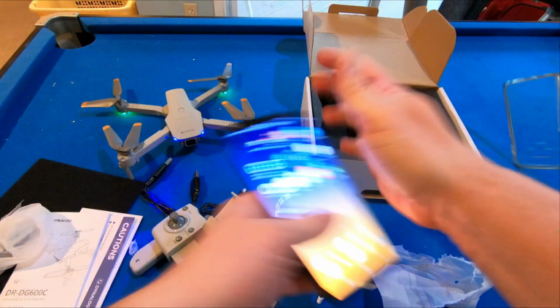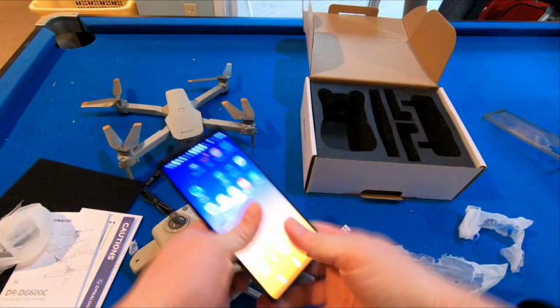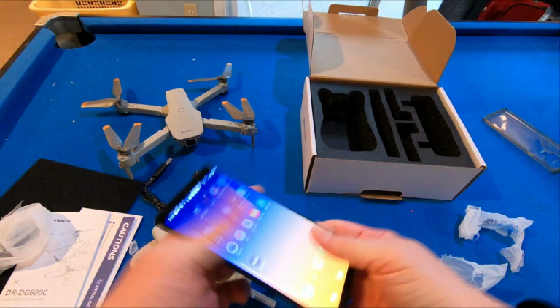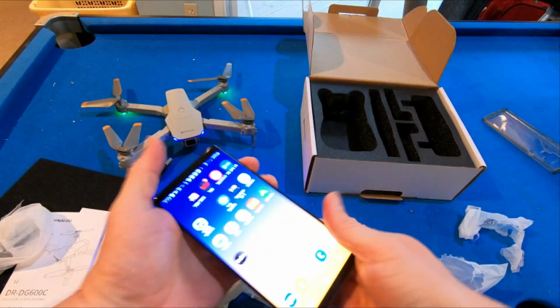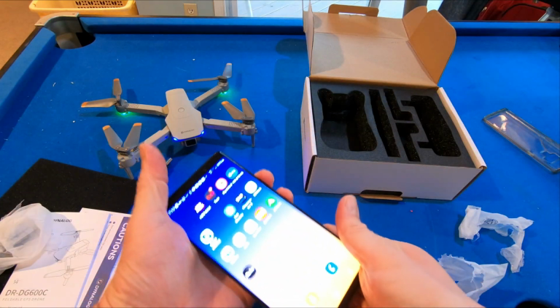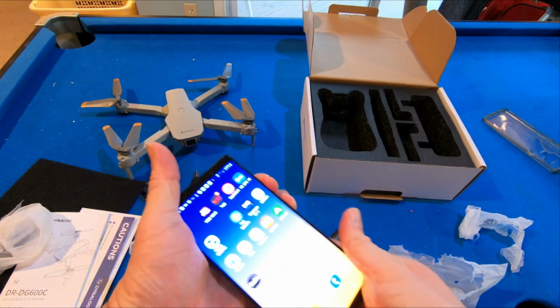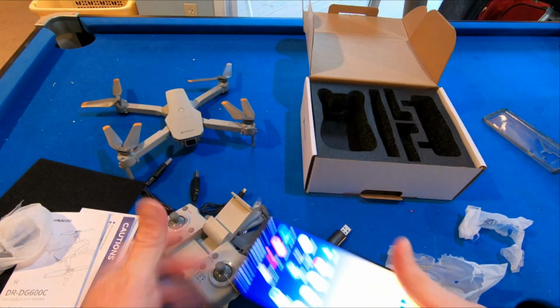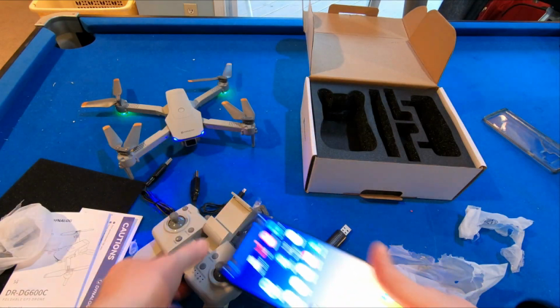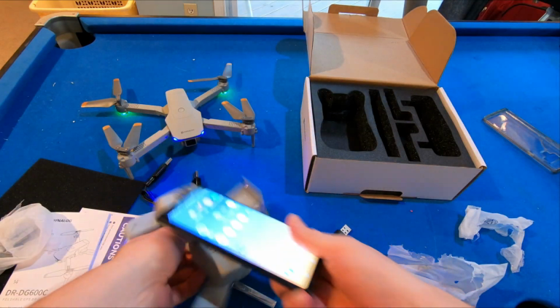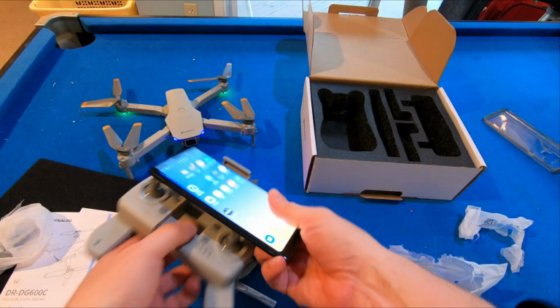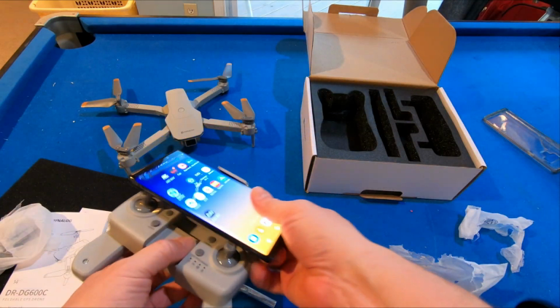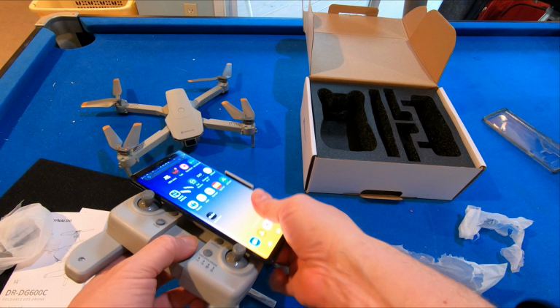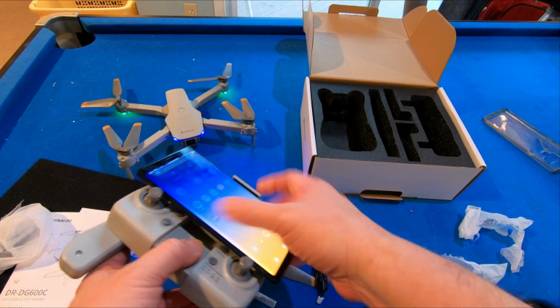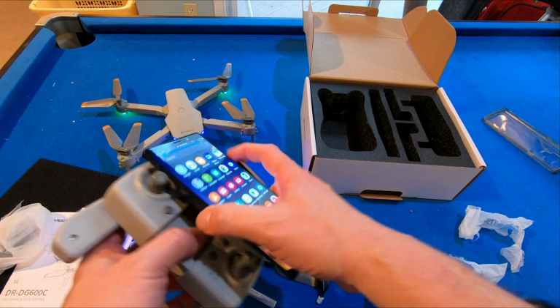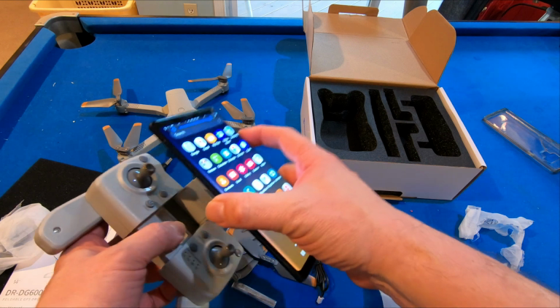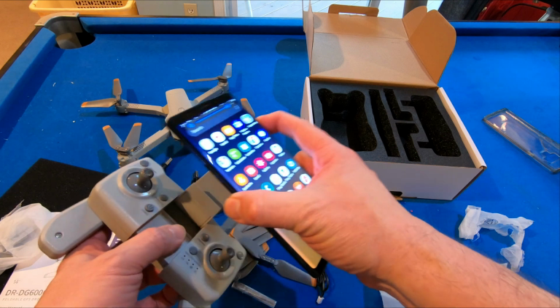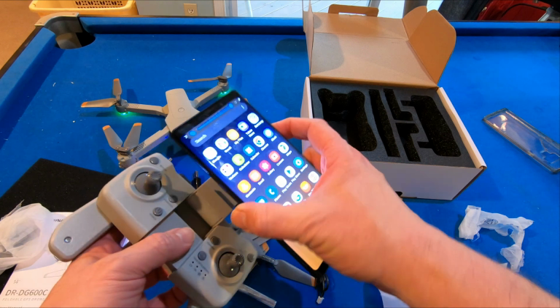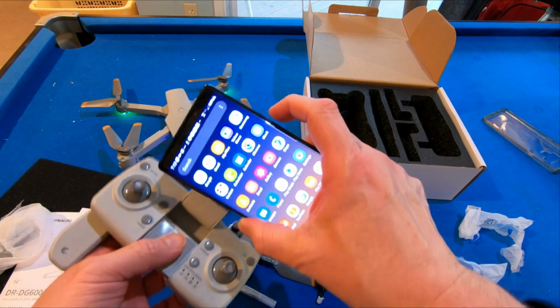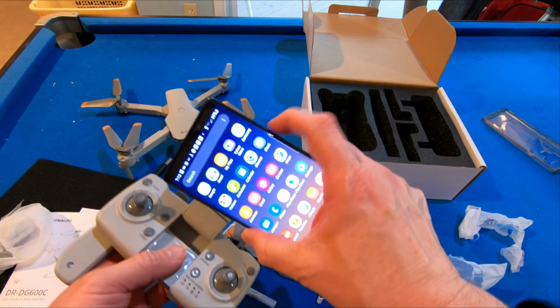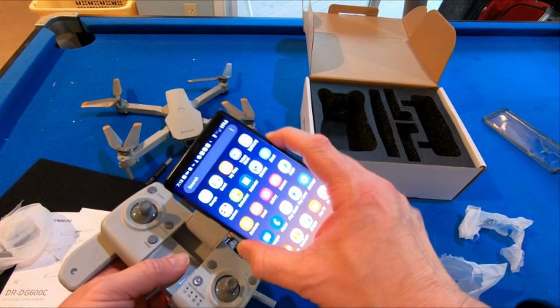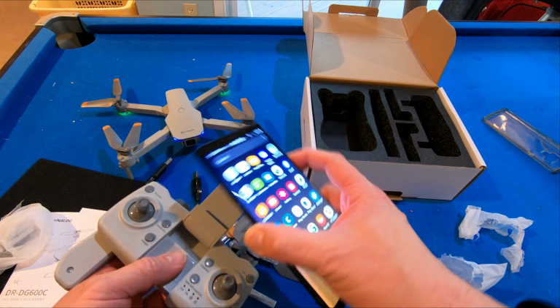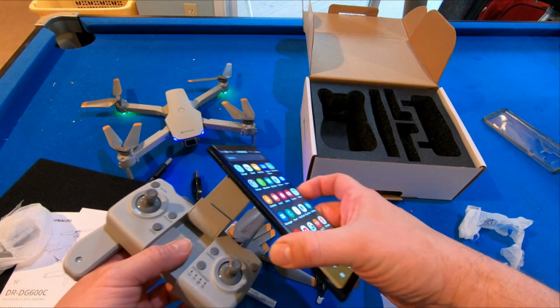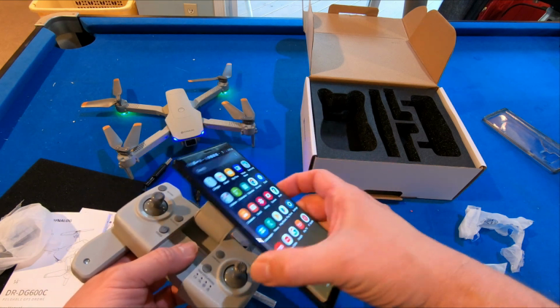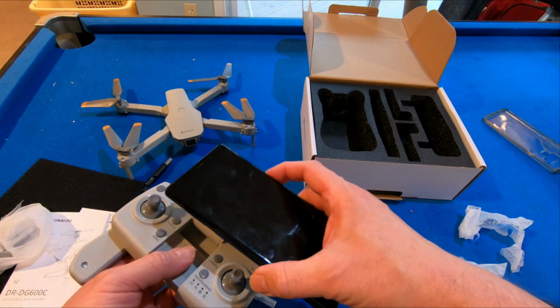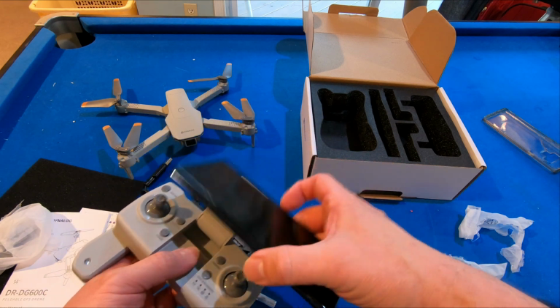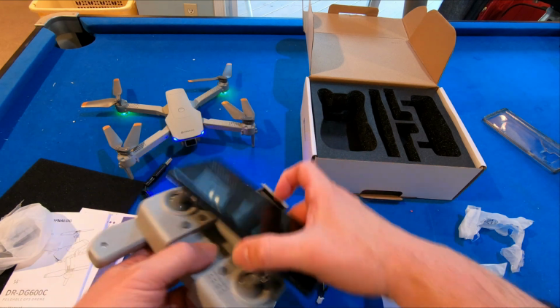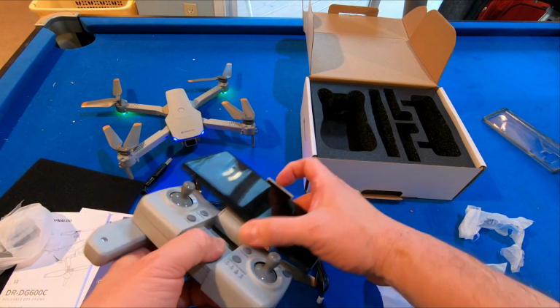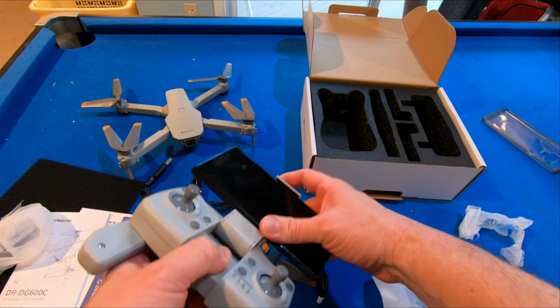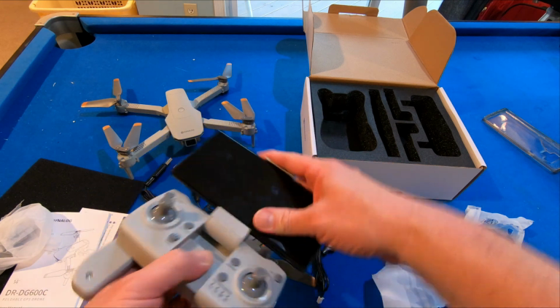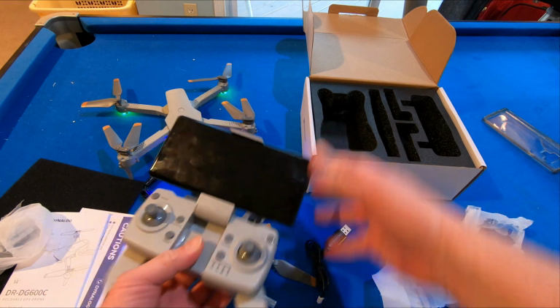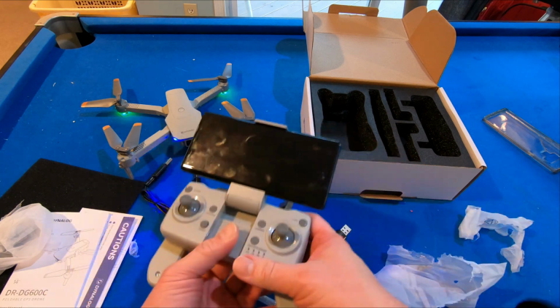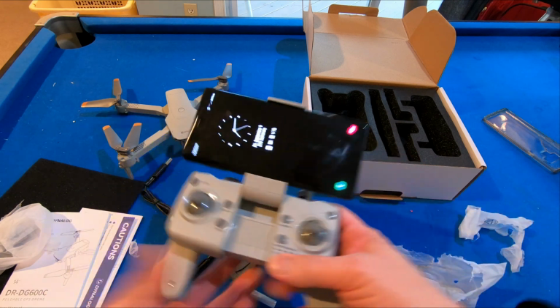Let's take a look here. Put that in. Put my phone in and there it goes. It's holding my phone.